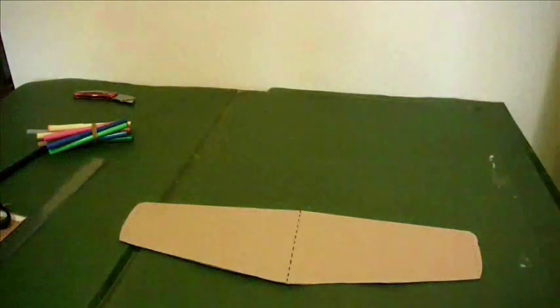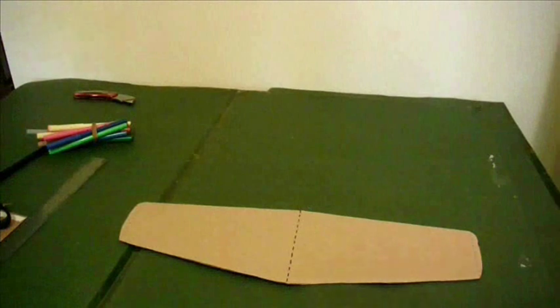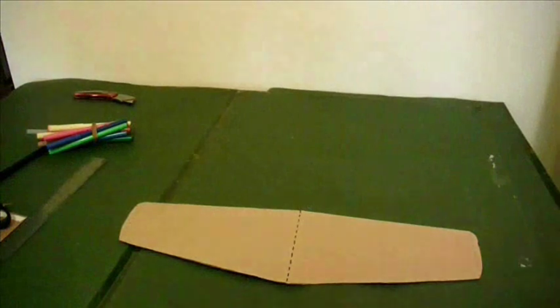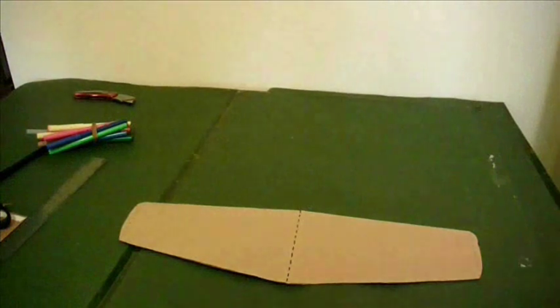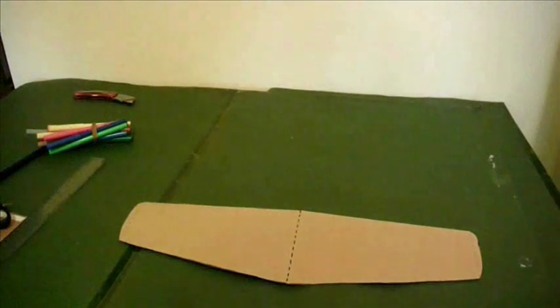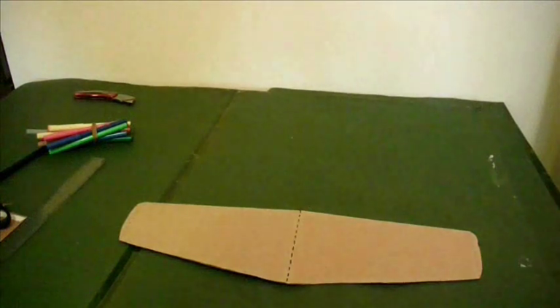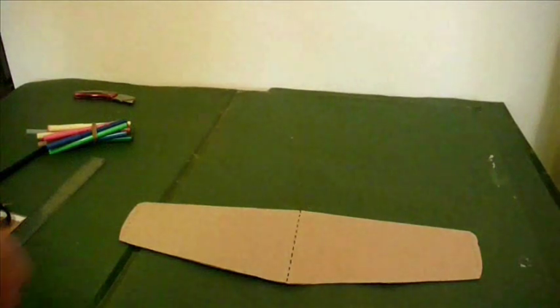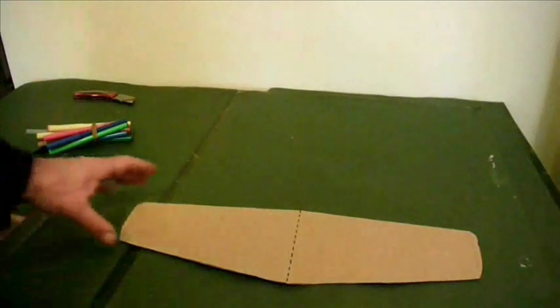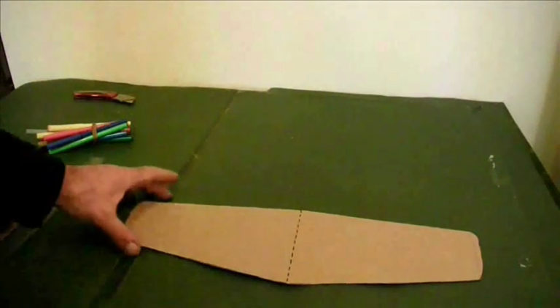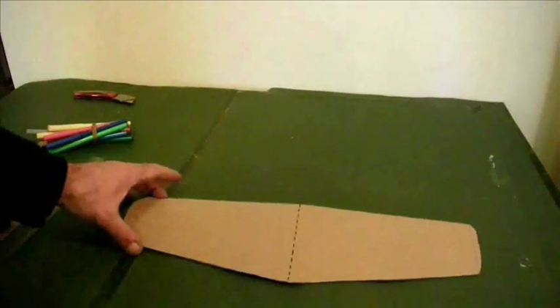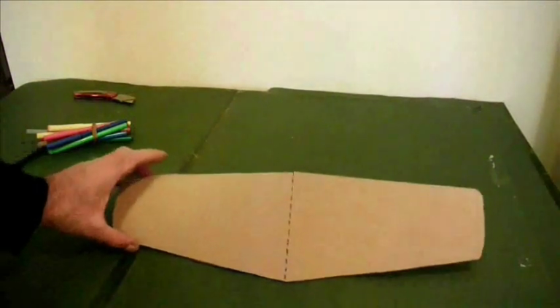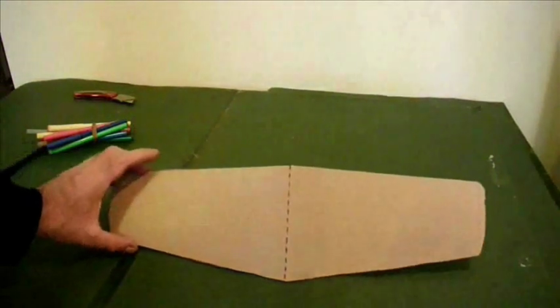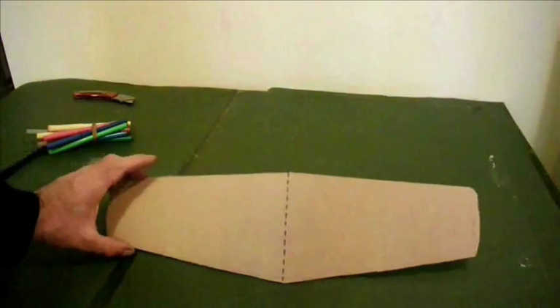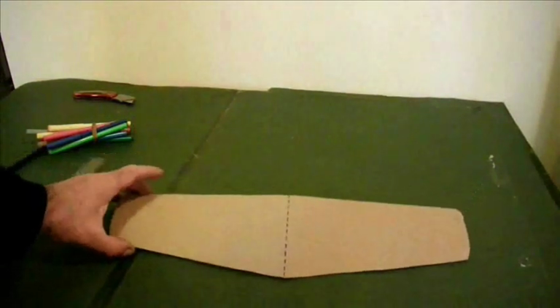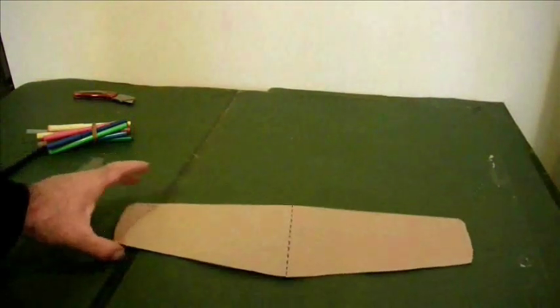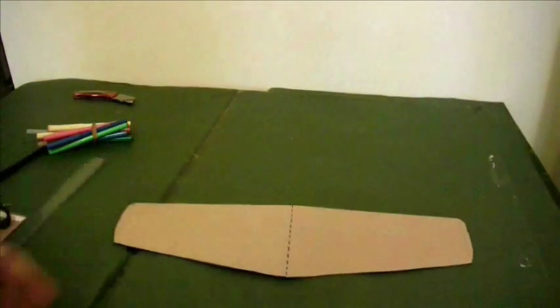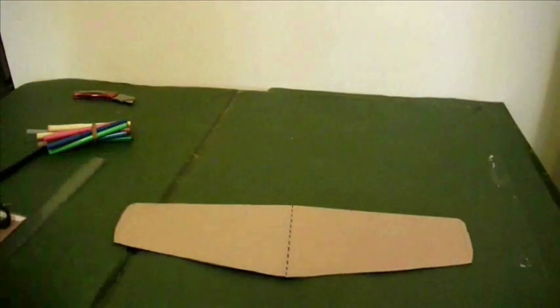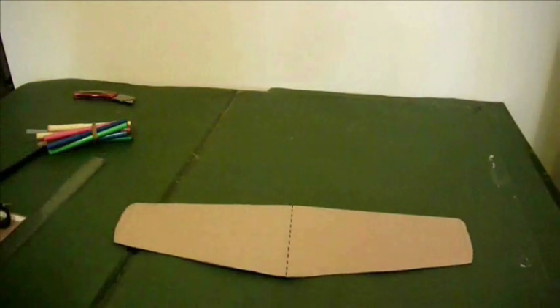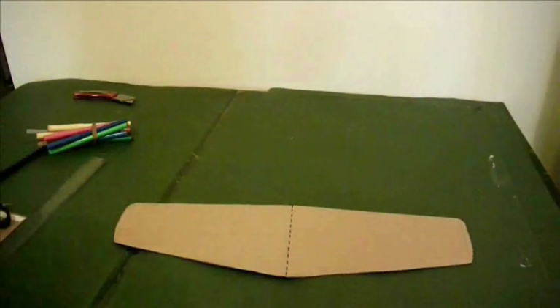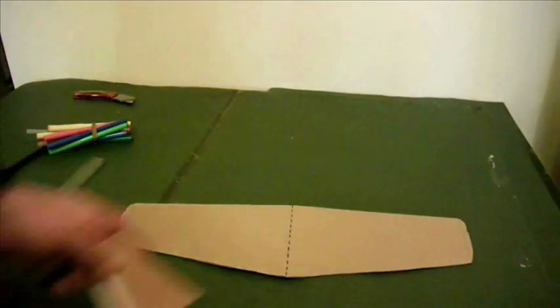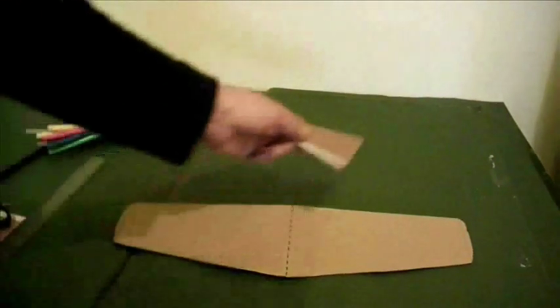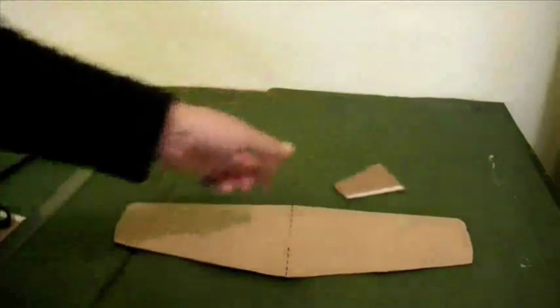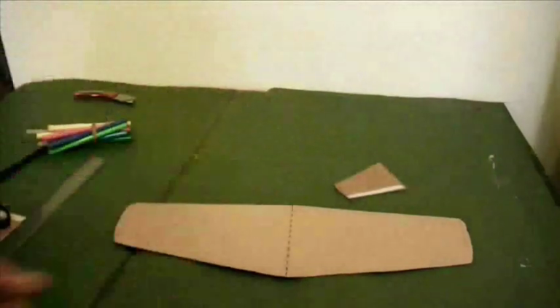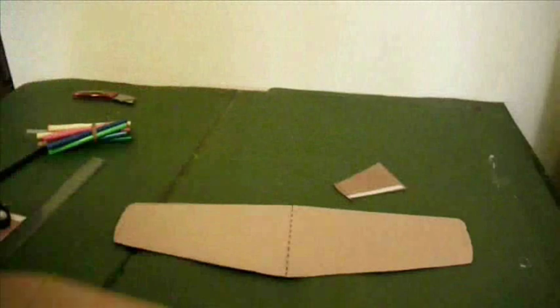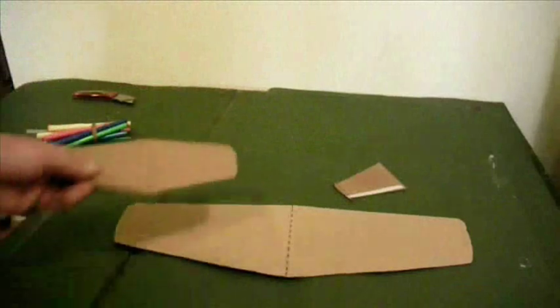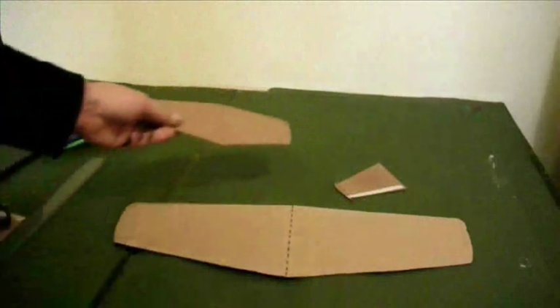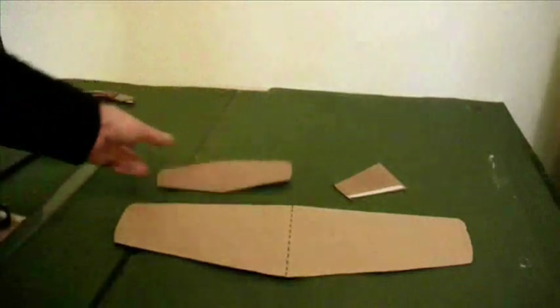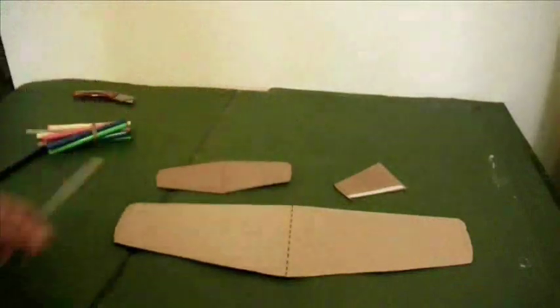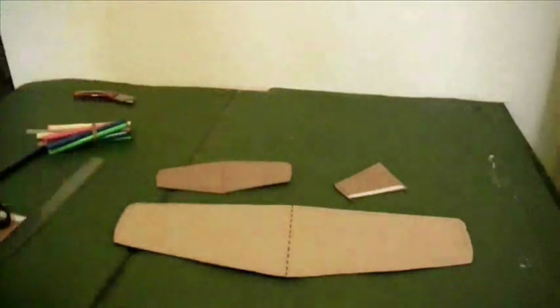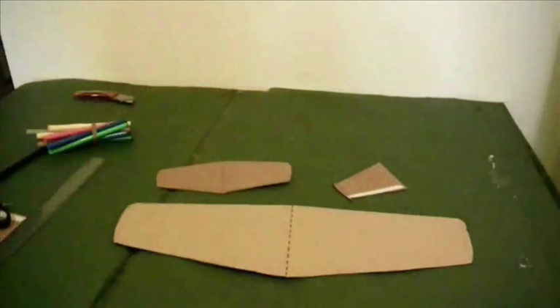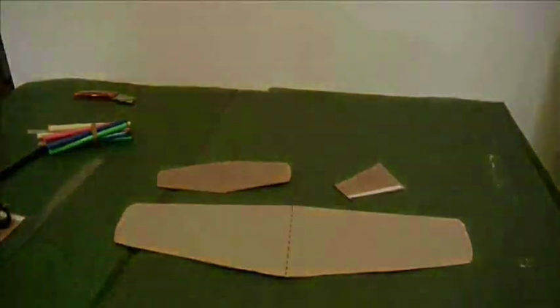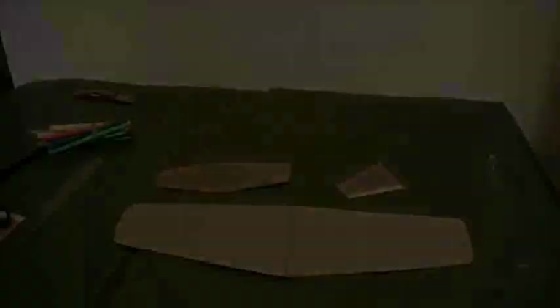So there's my very basic wing, to which we can add a tail fin and tail plane.